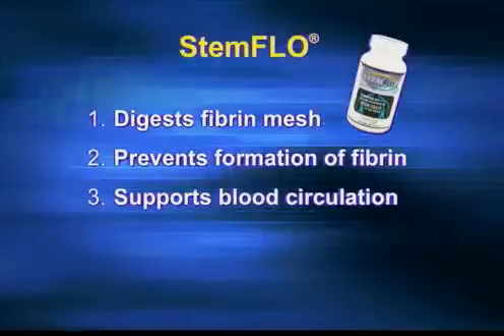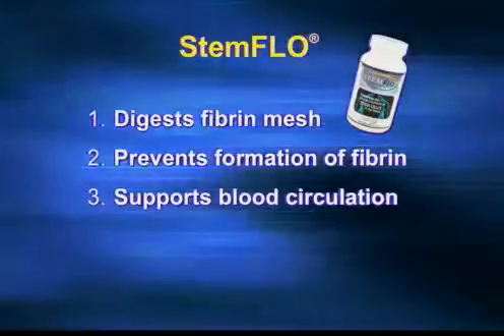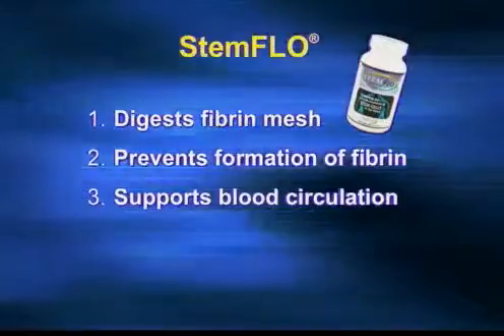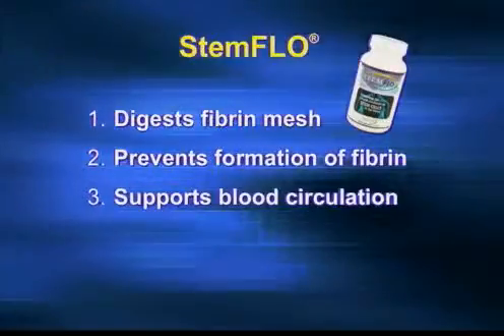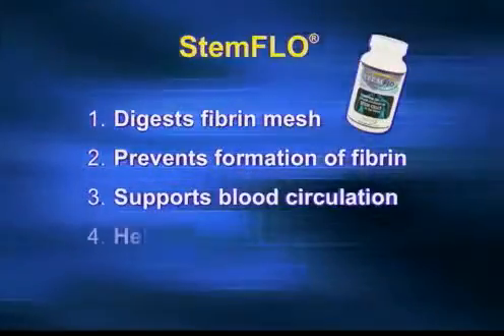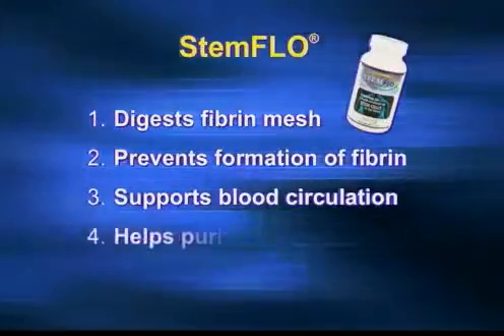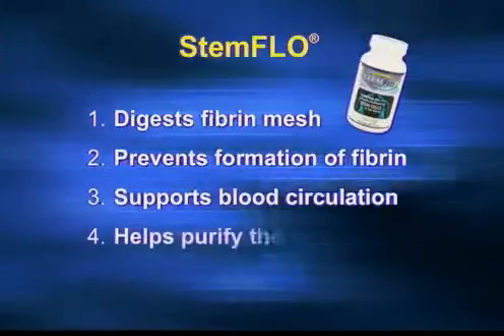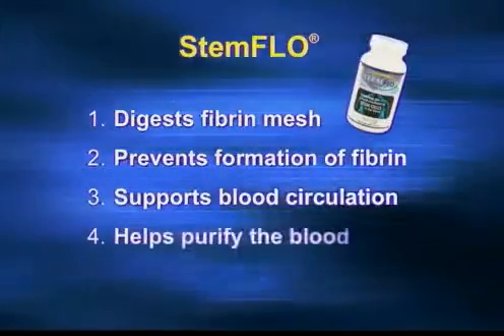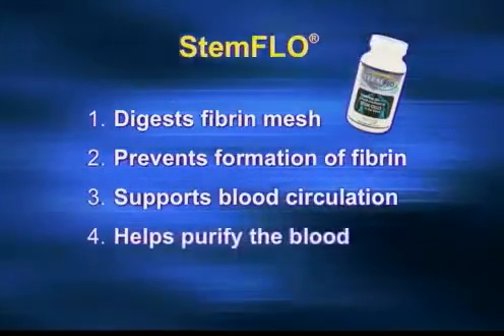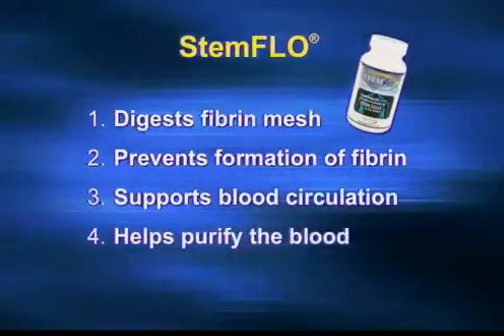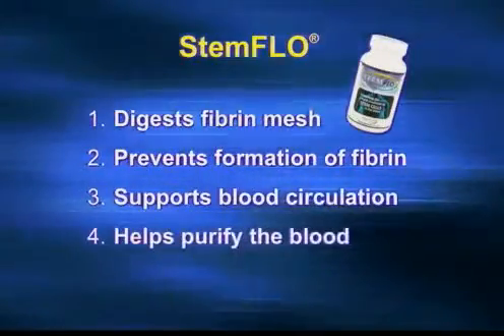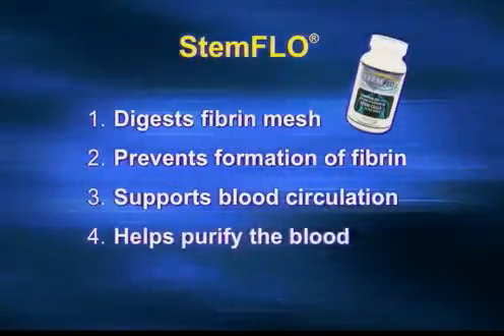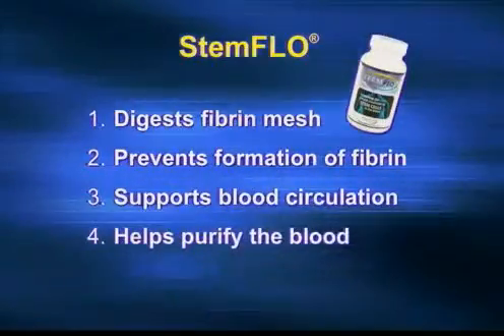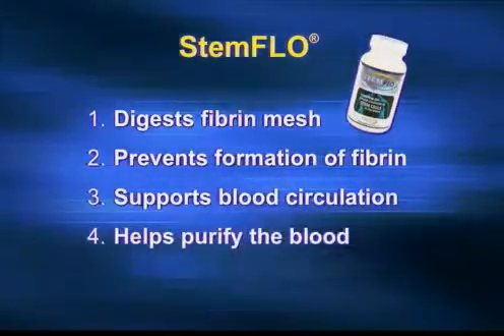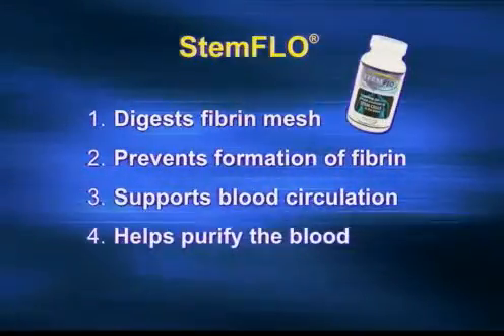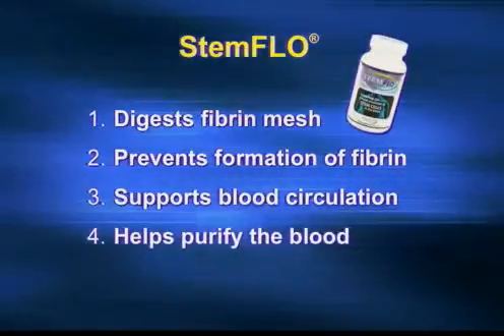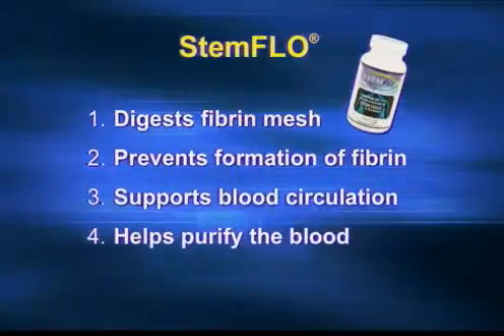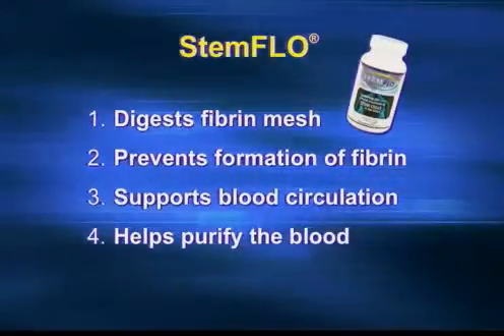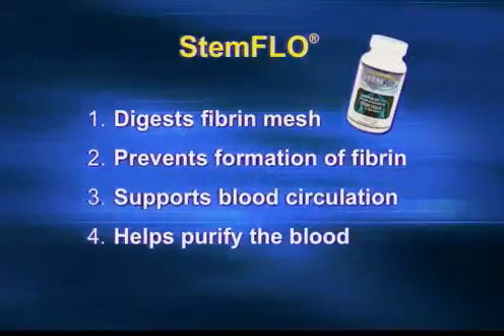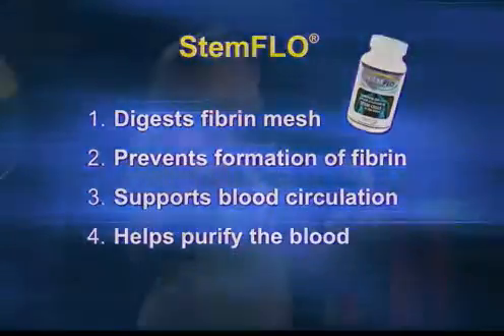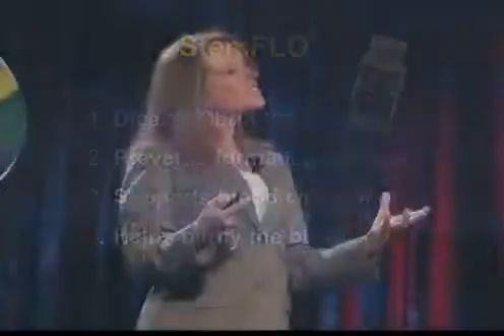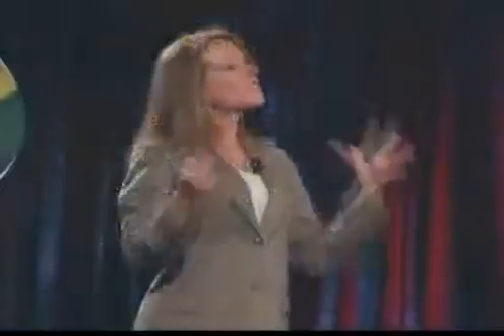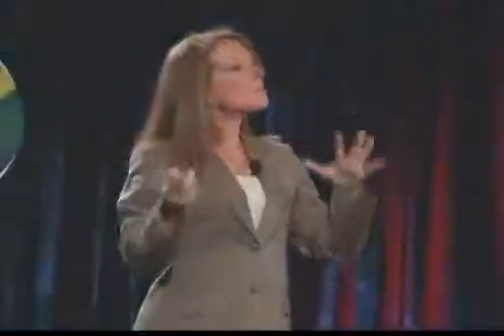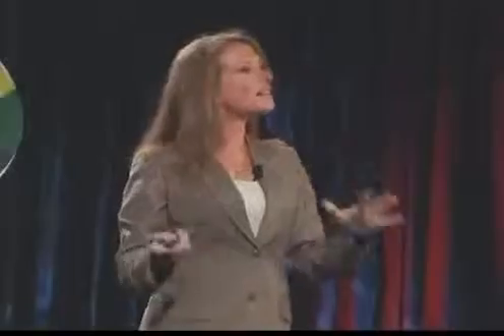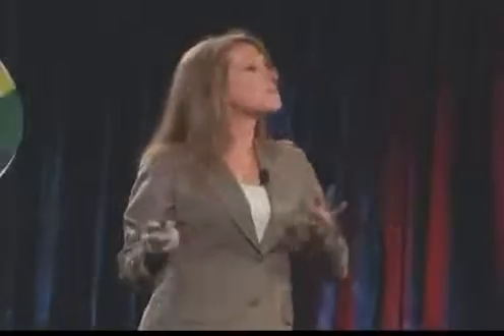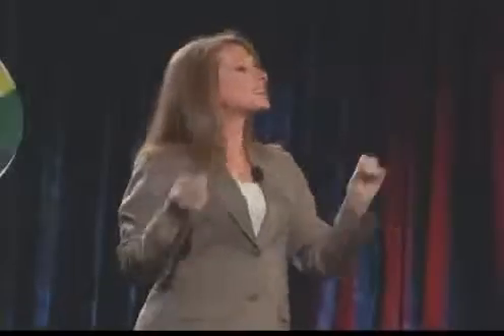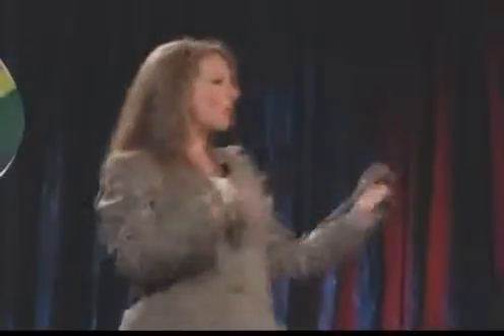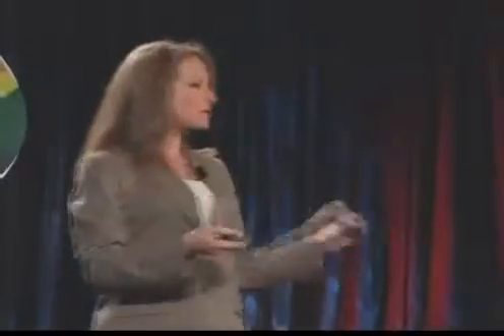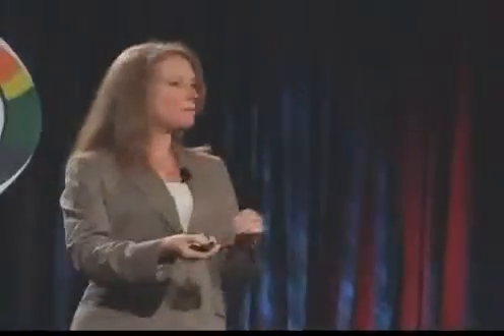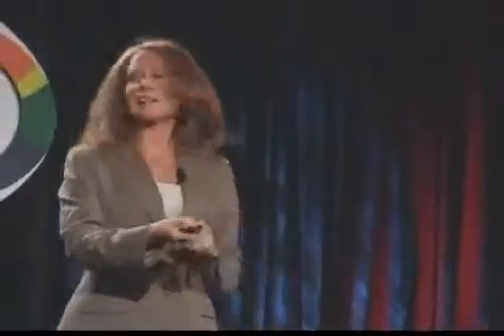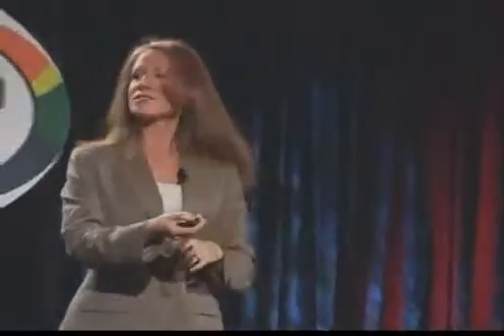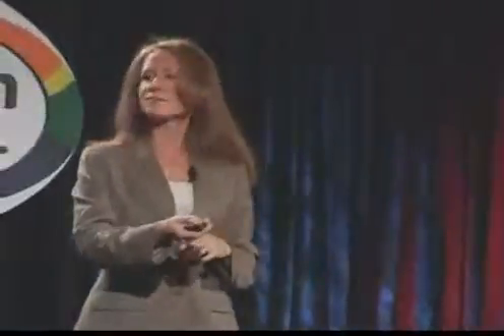Stem Flow also prevents the formation of fibrin, supports blood circulation, and helps to purify the blood. So let's talk about how you make it so that your body is back in its optimum balance.